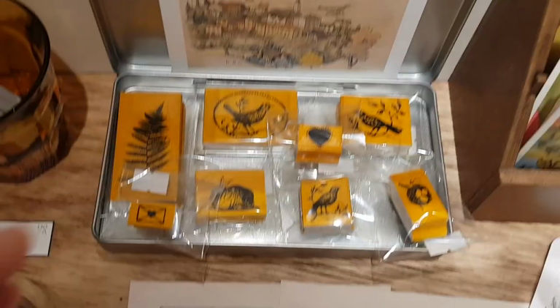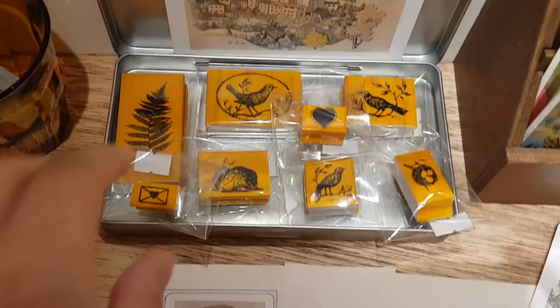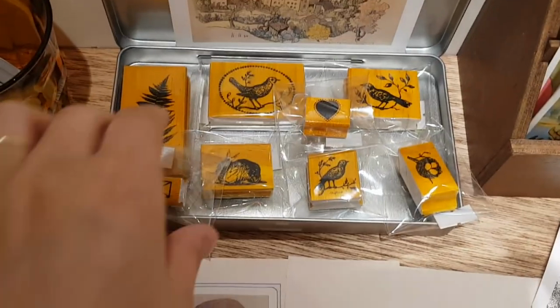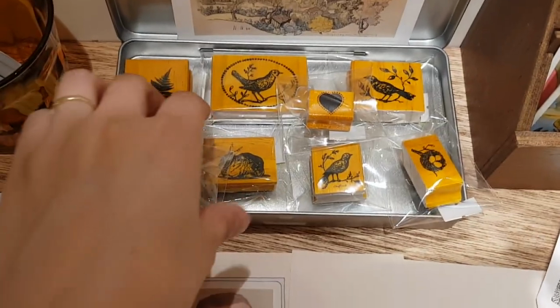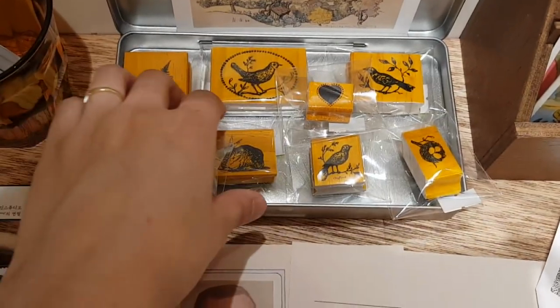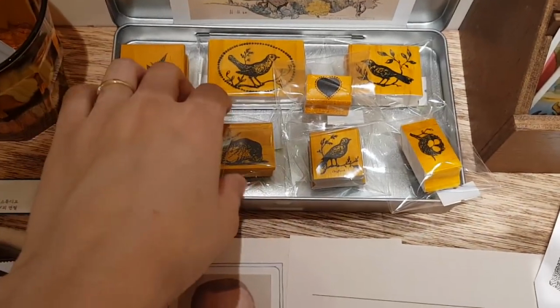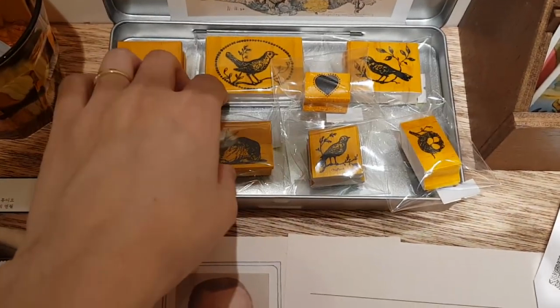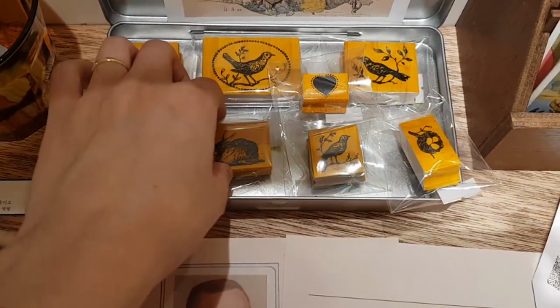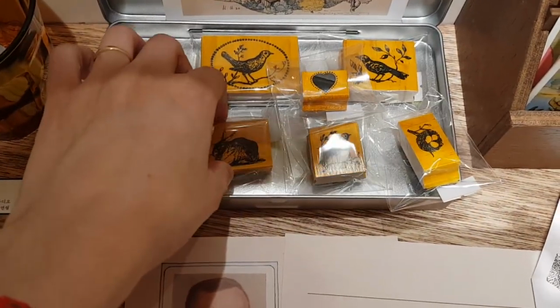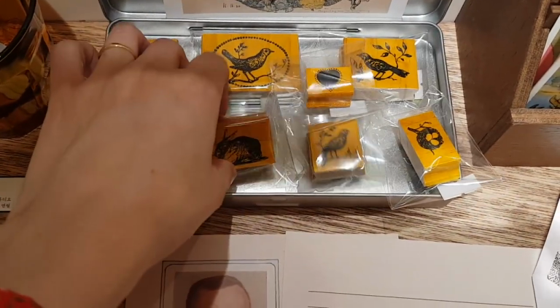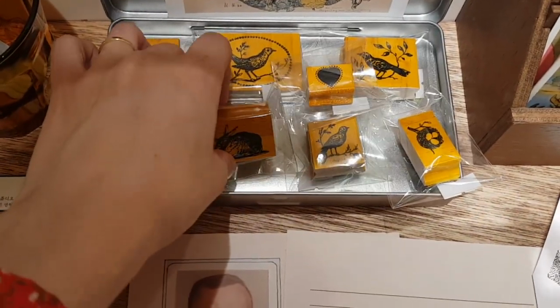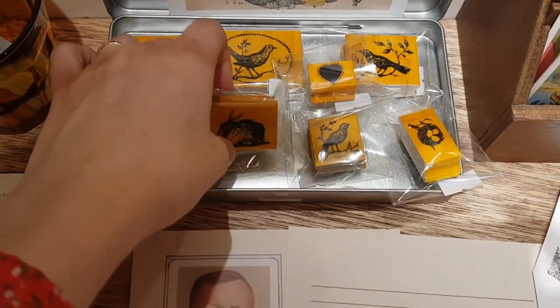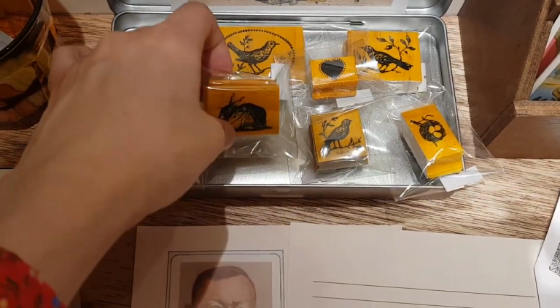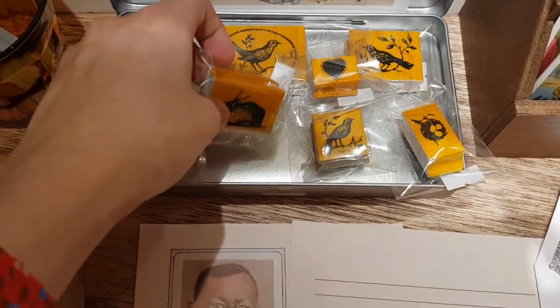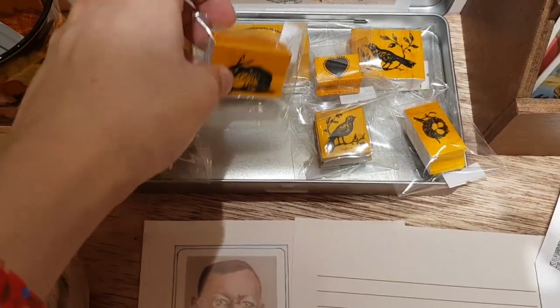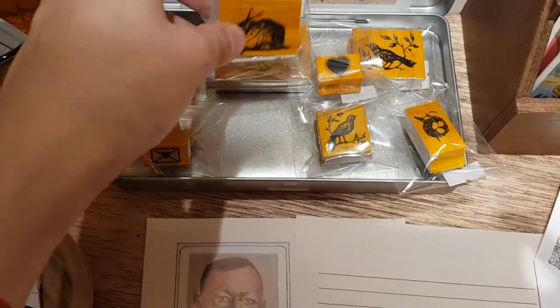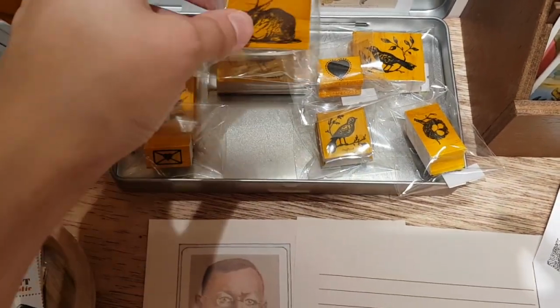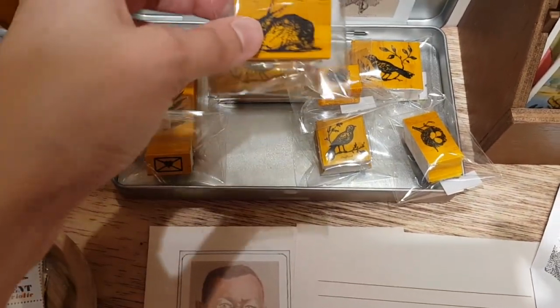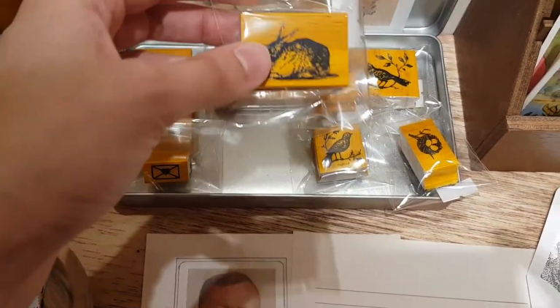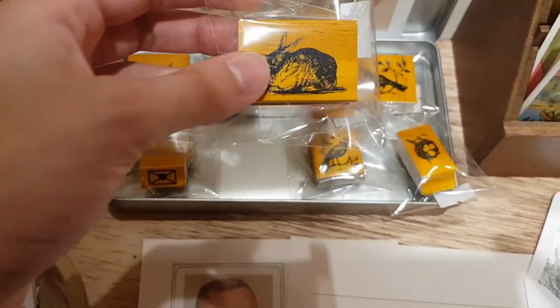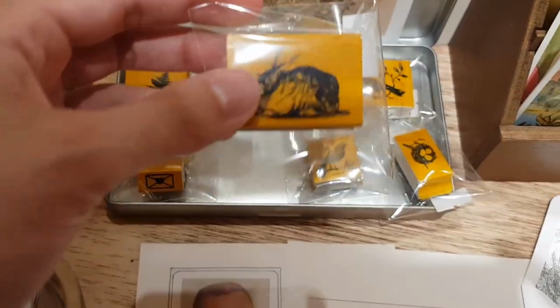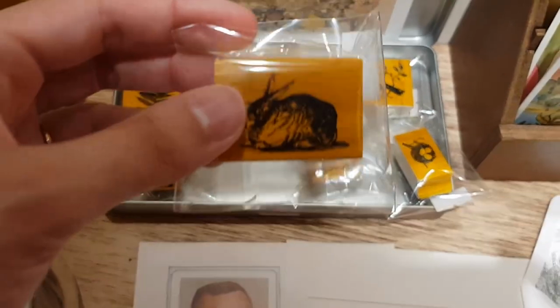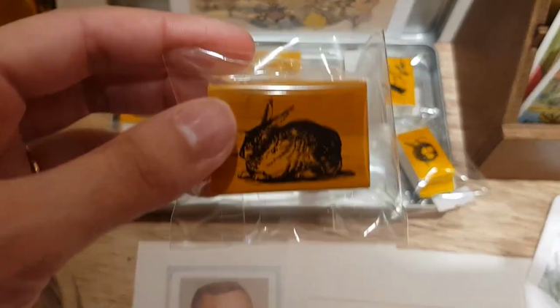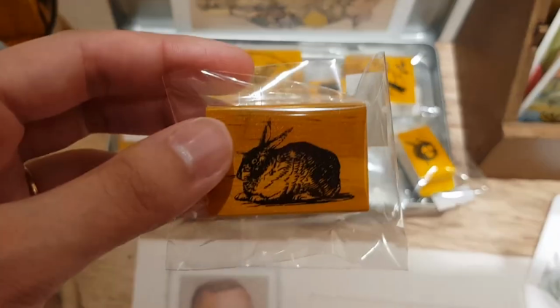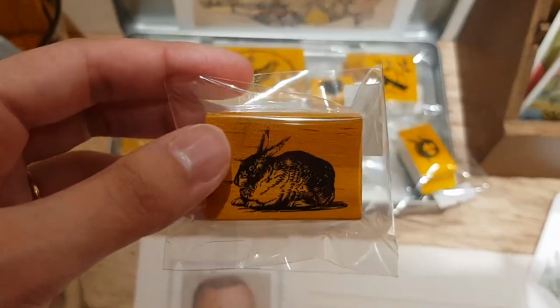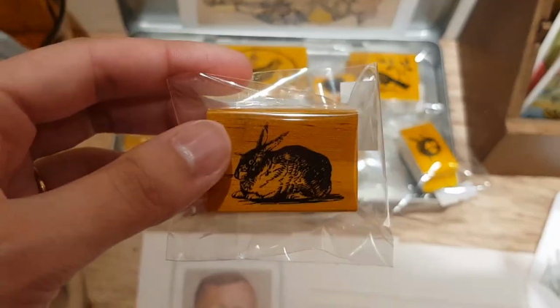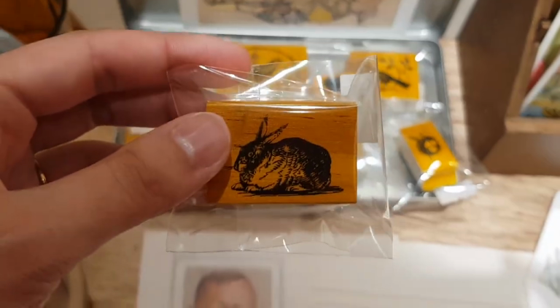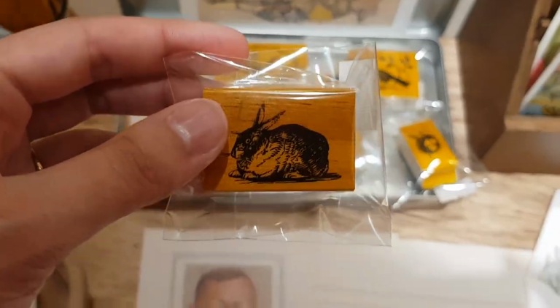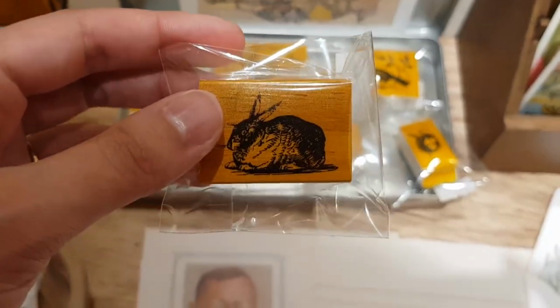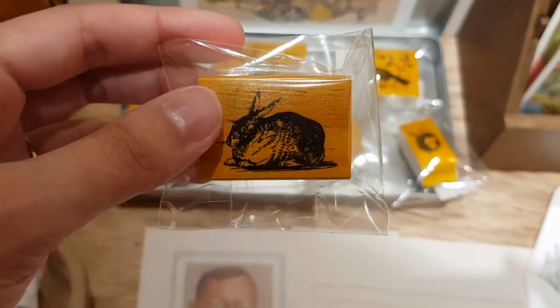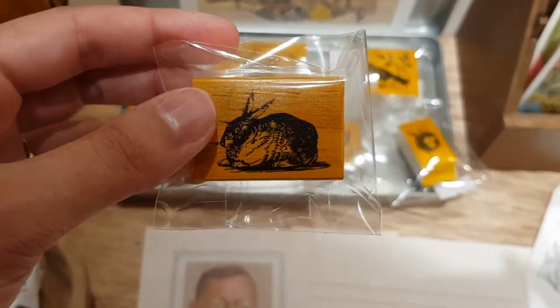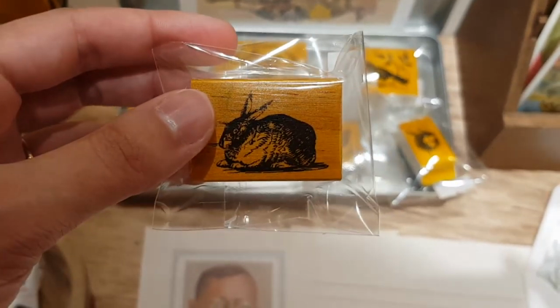Take a look at the stamps! I like this one — the bunny rabbit! So cute!